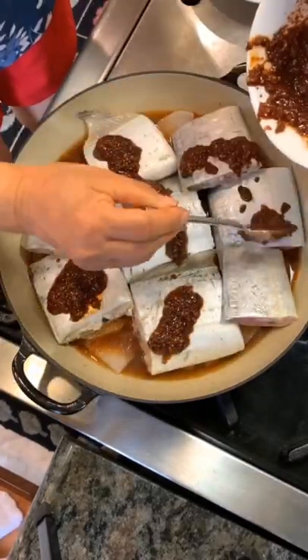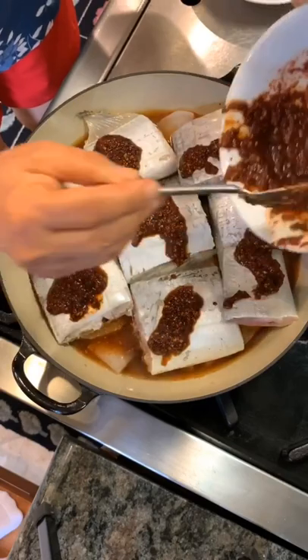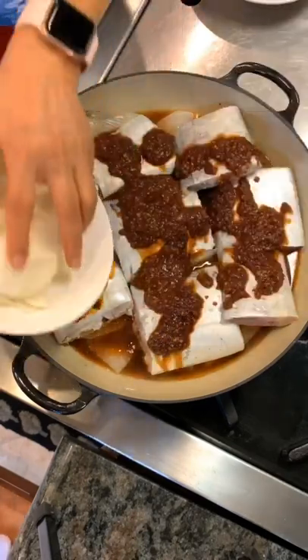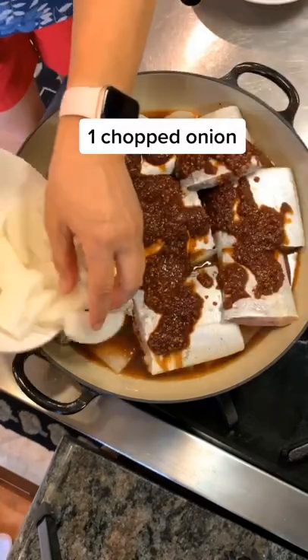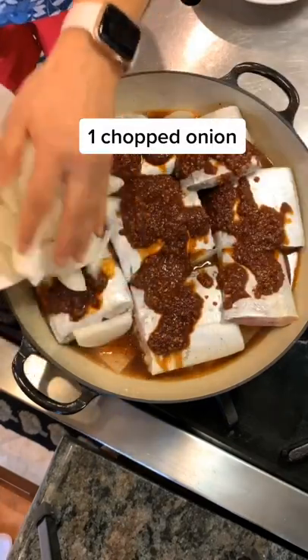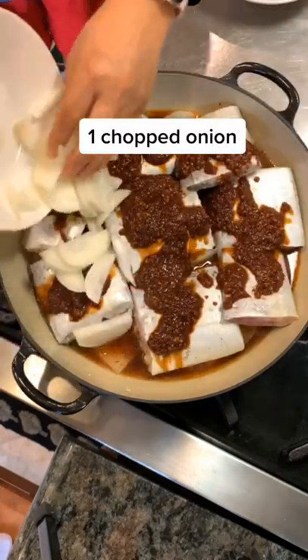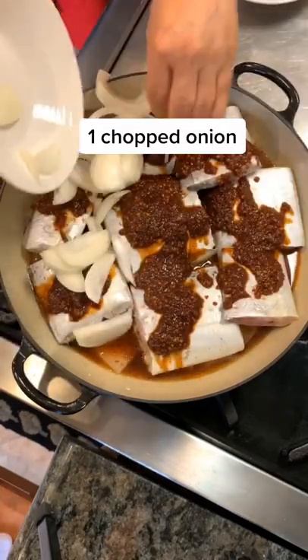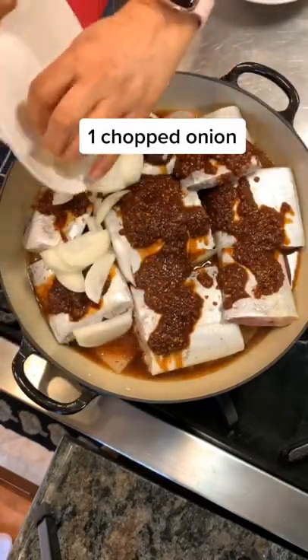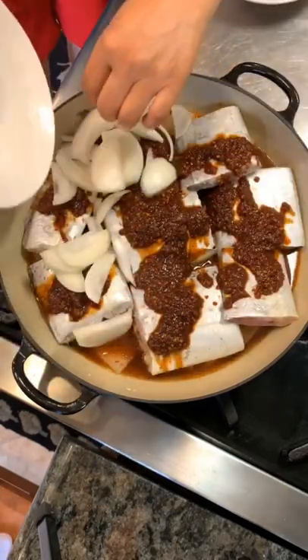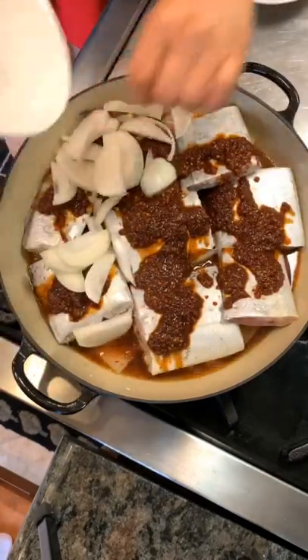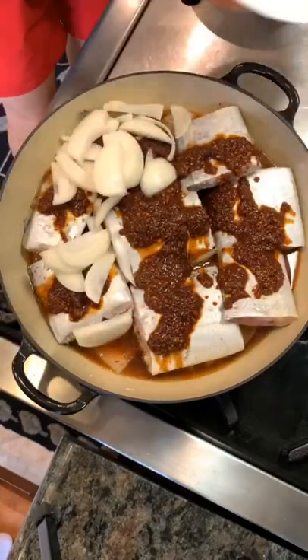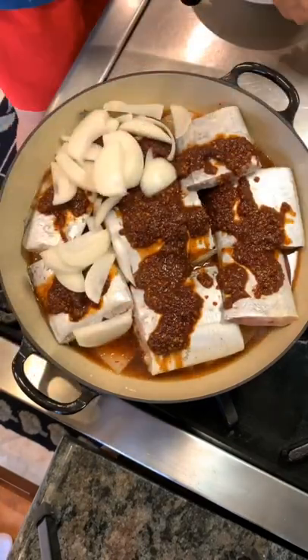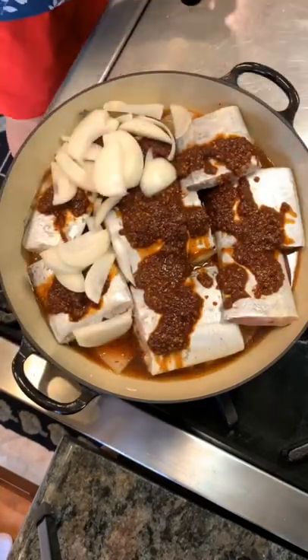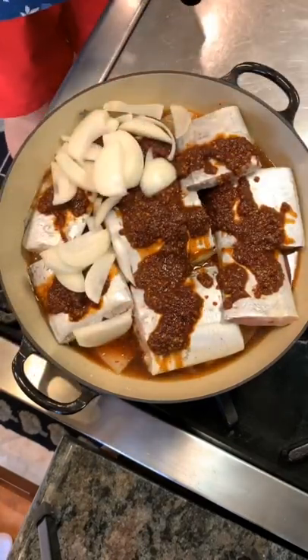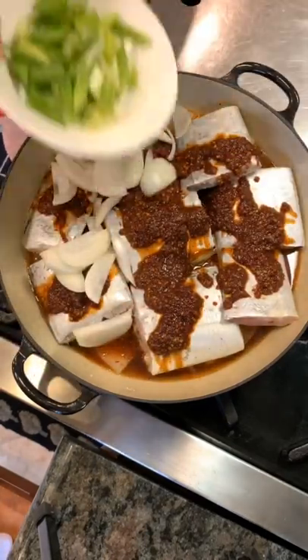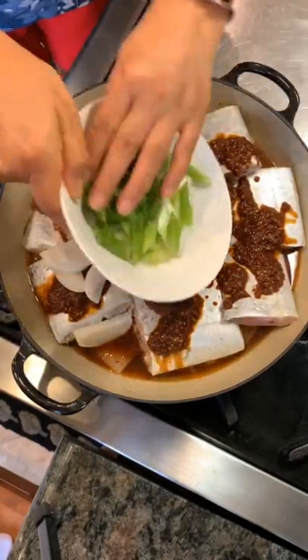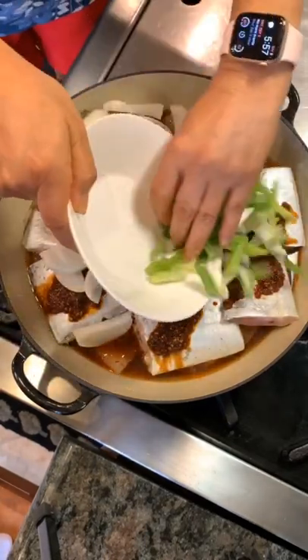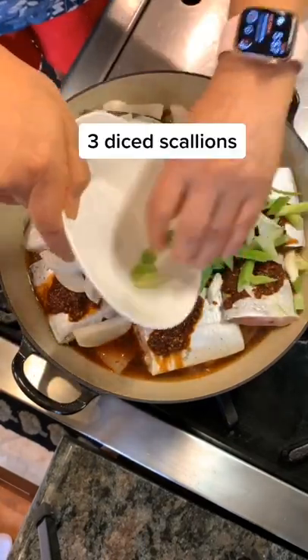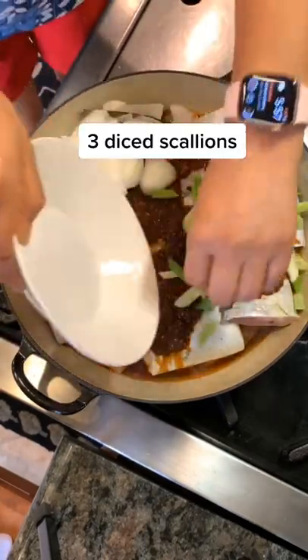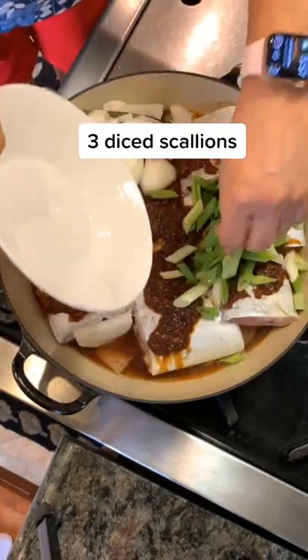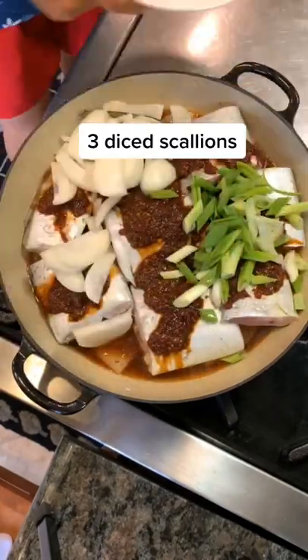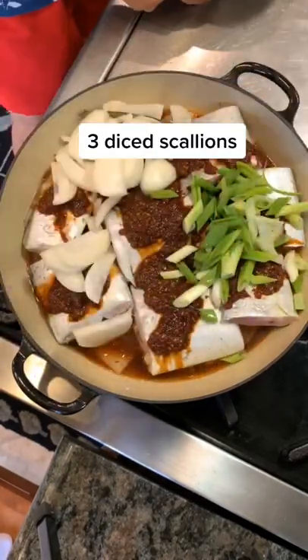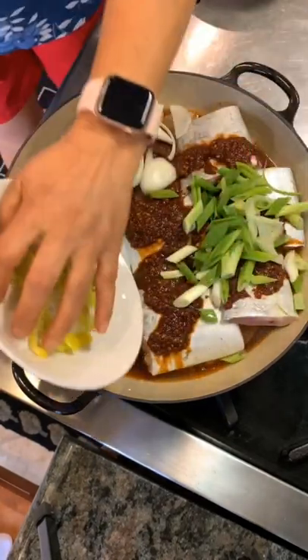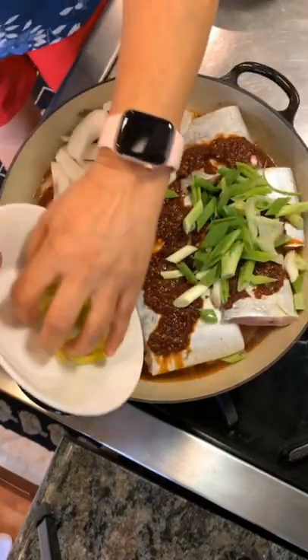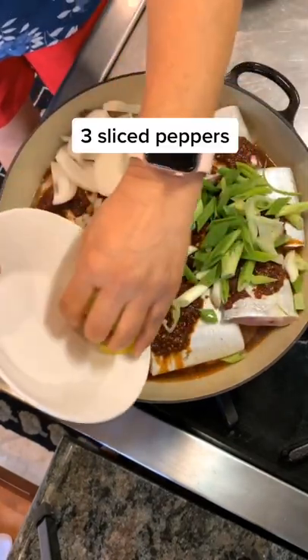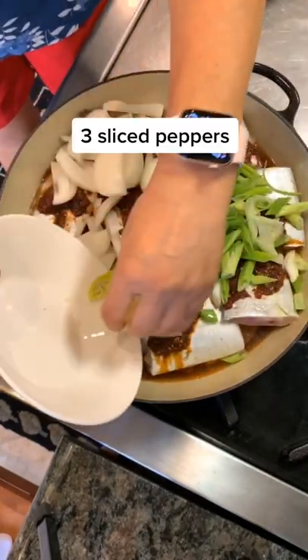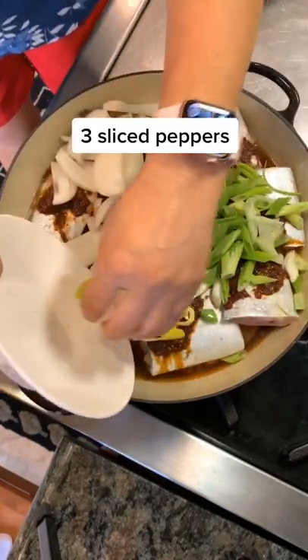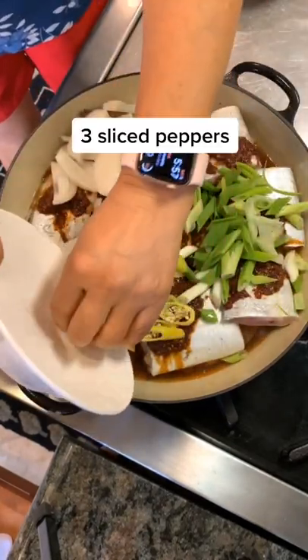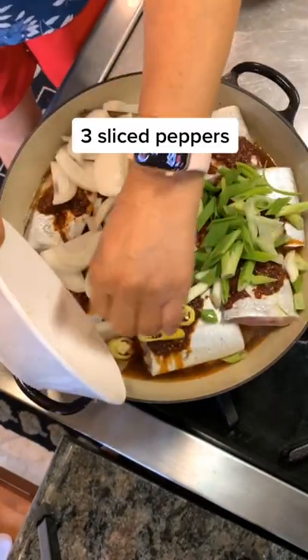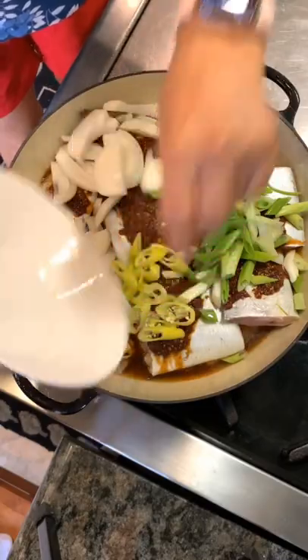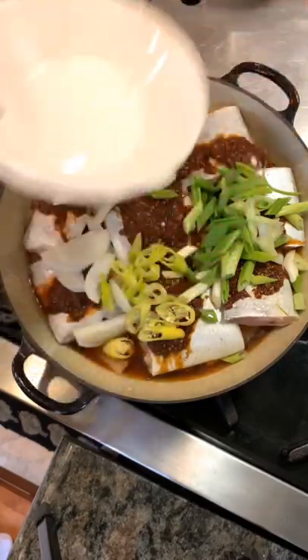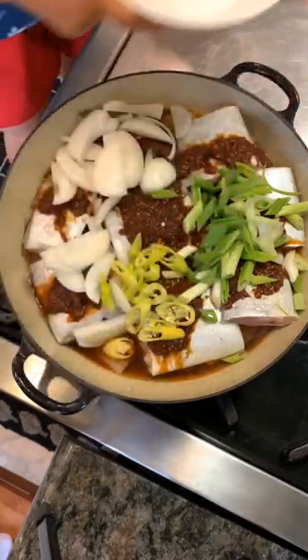Top it off with the sauce, then add onions, scallions, and then some peppers if you want a little extra kick.